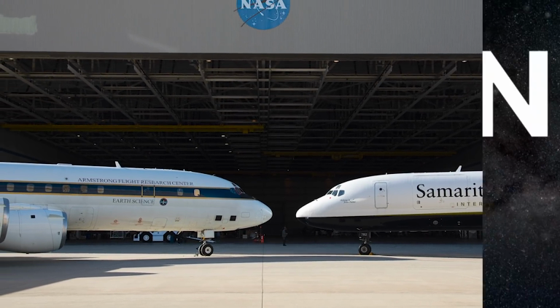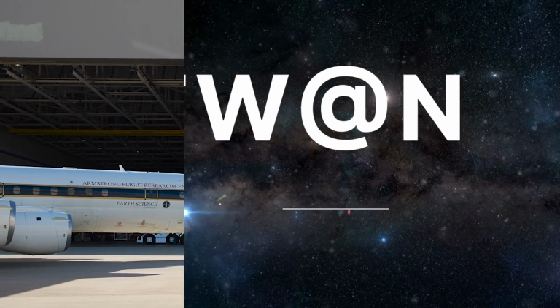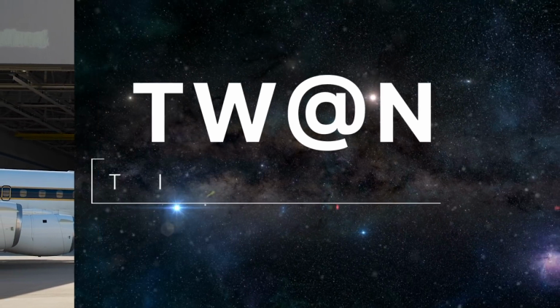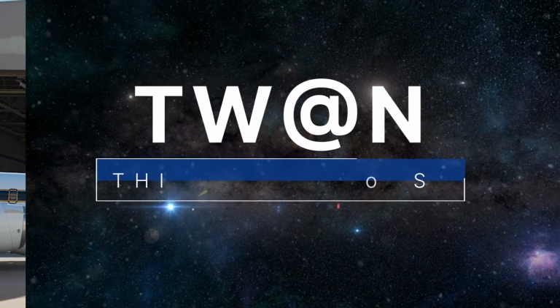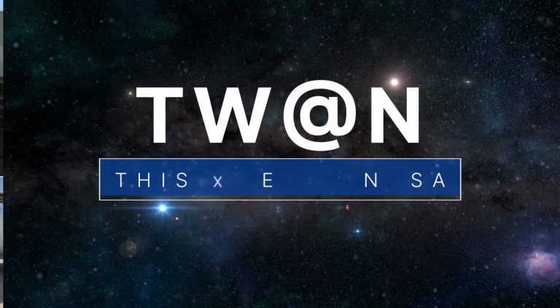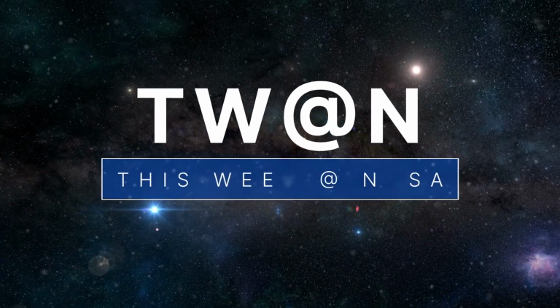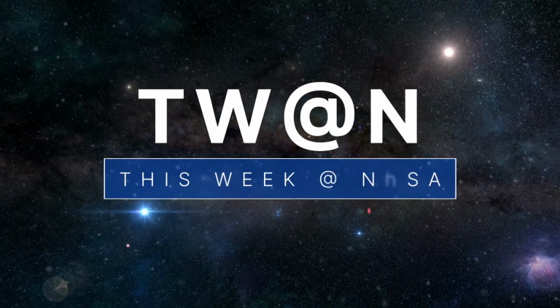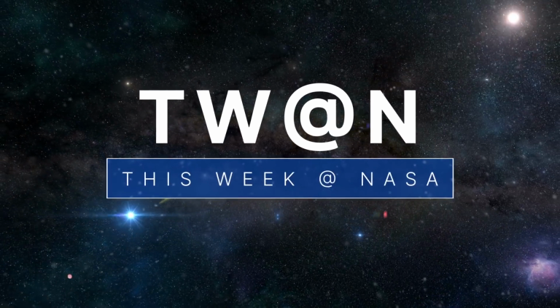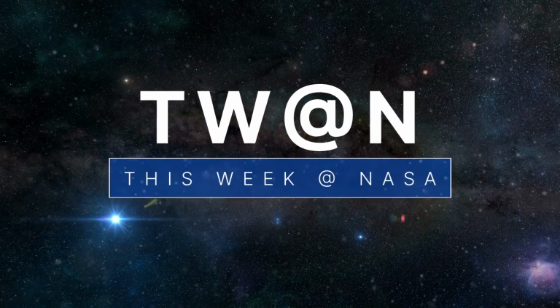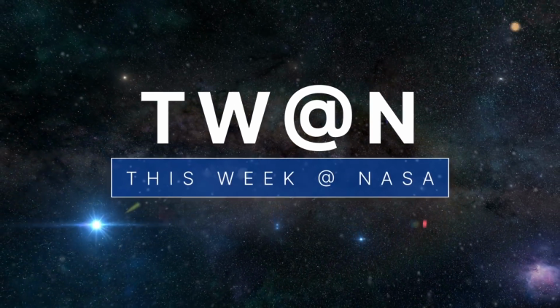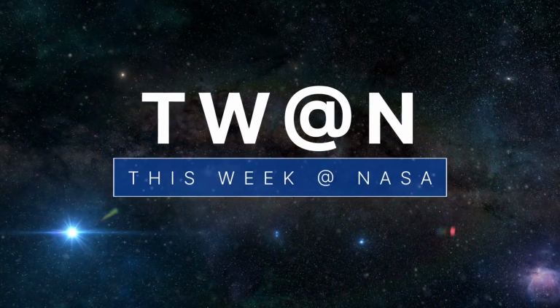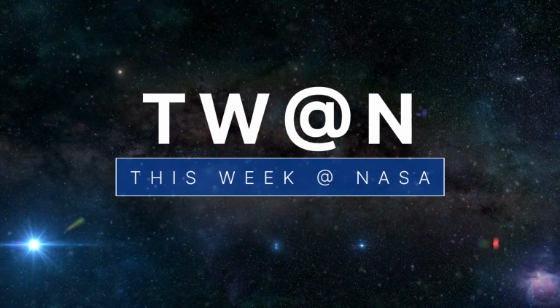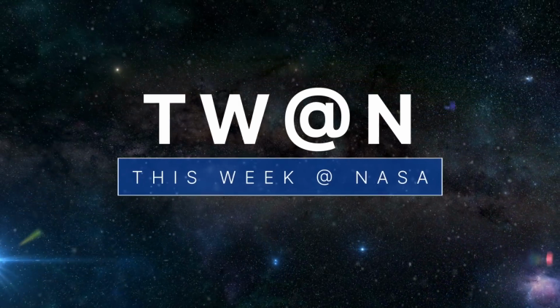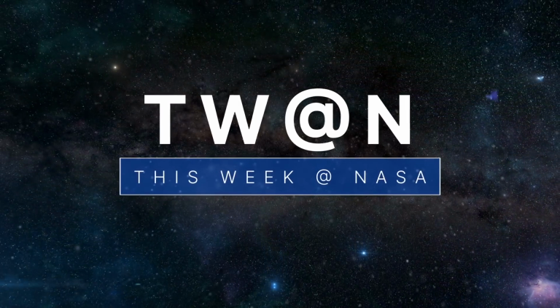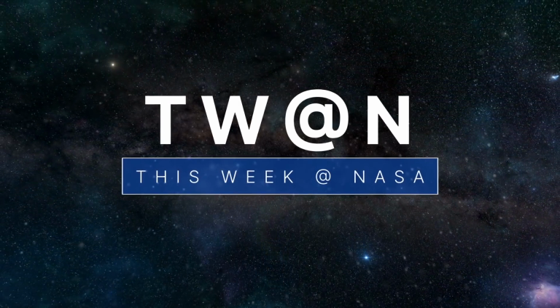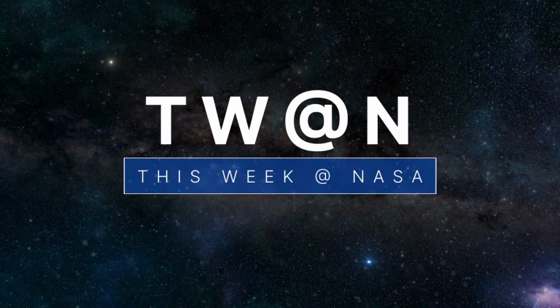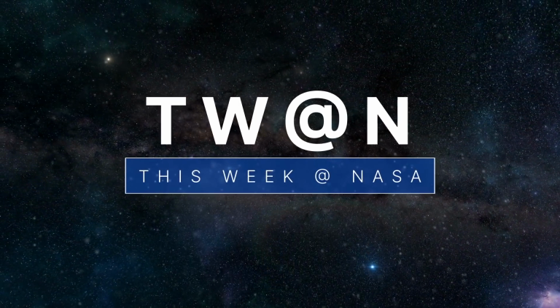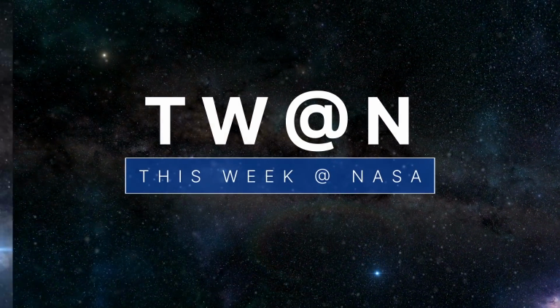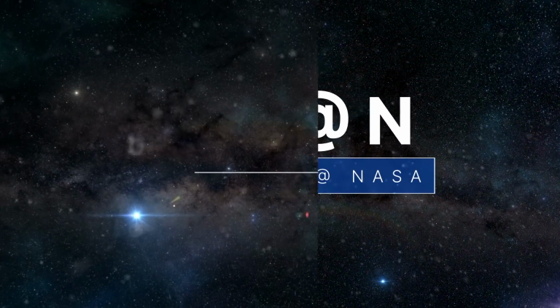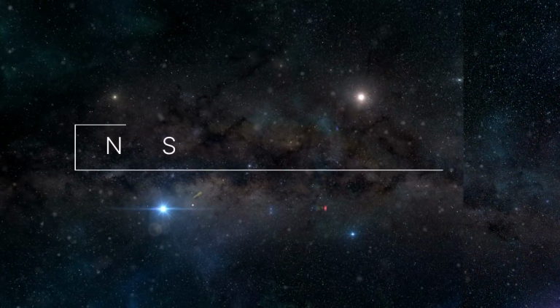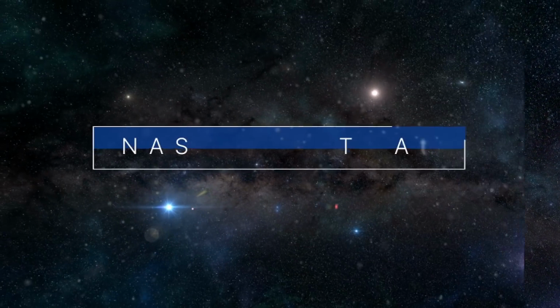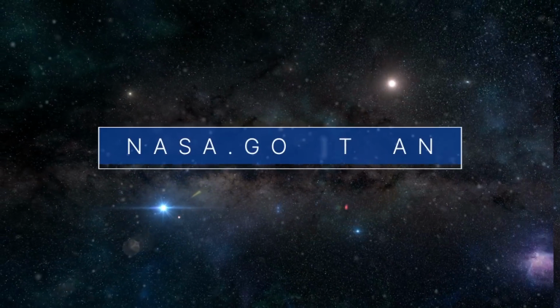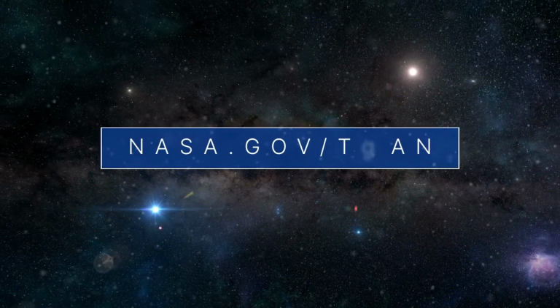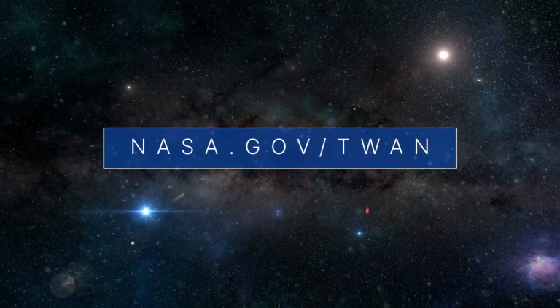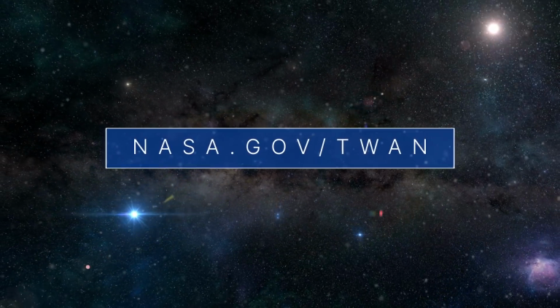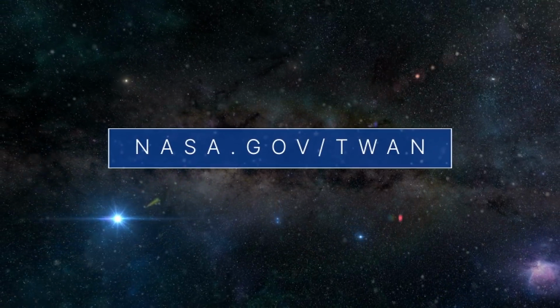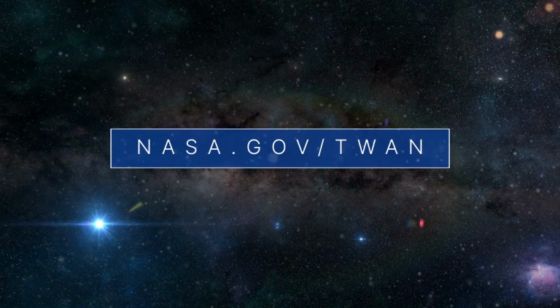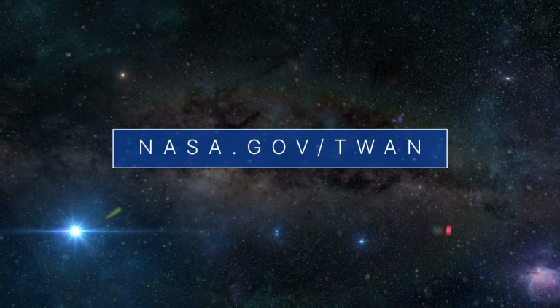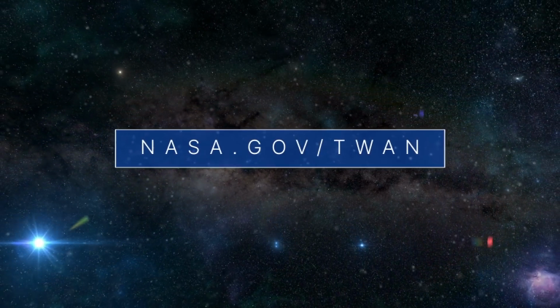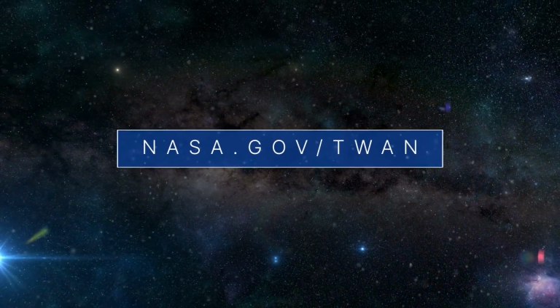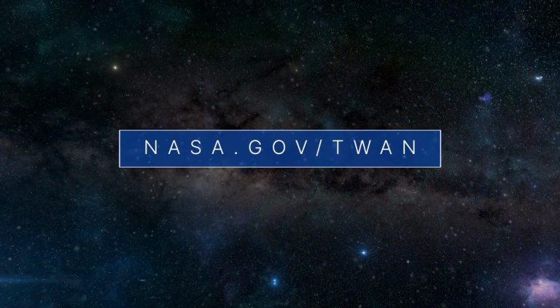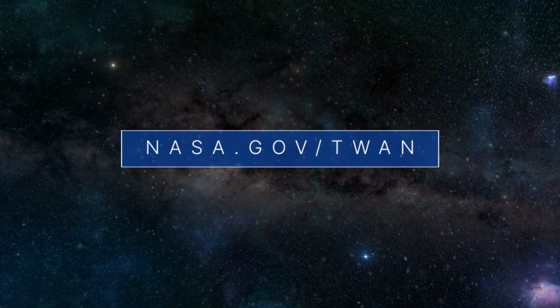That's what's up this week at NASA. For more on these and other stories, follow us on the web at nasa.gov/twan.